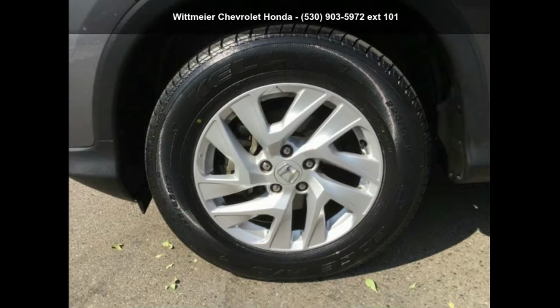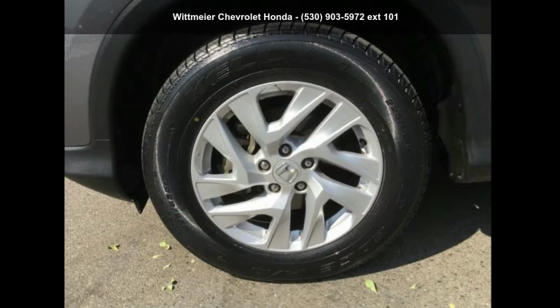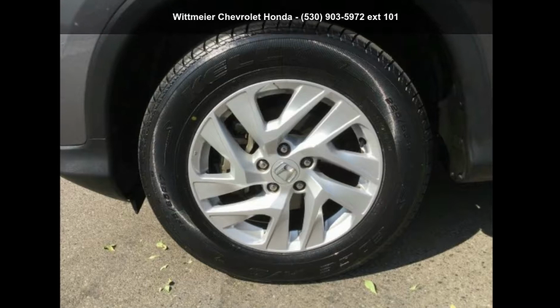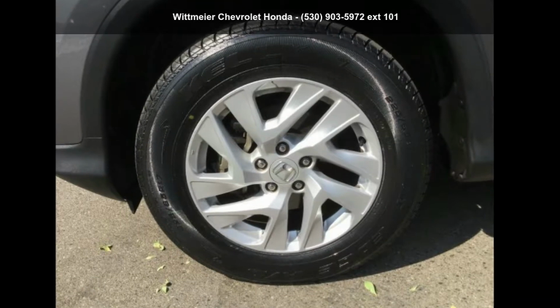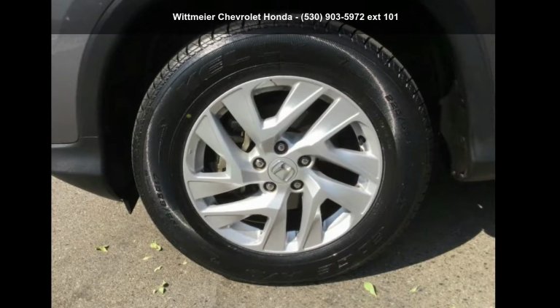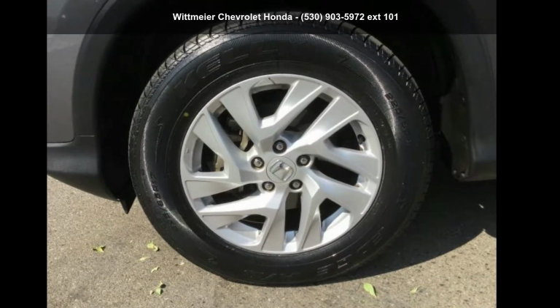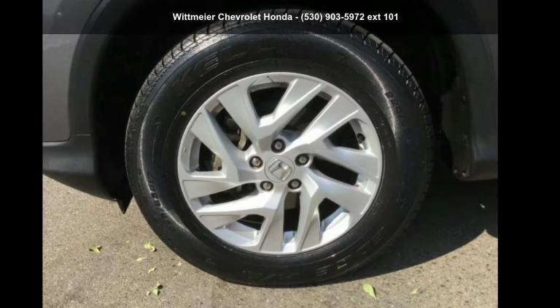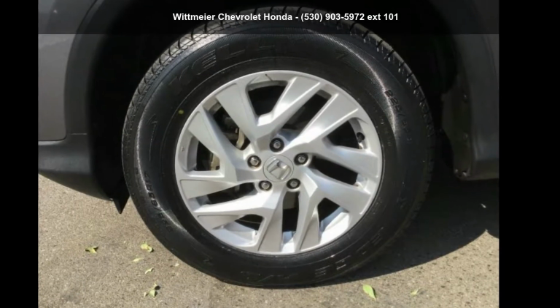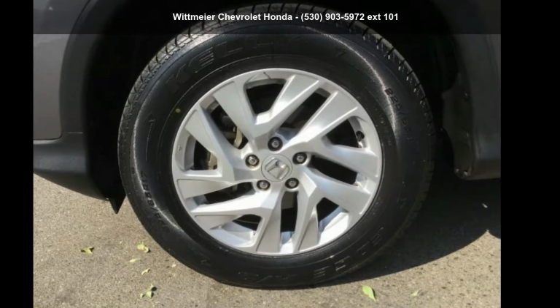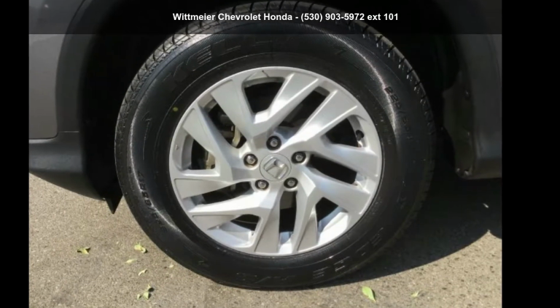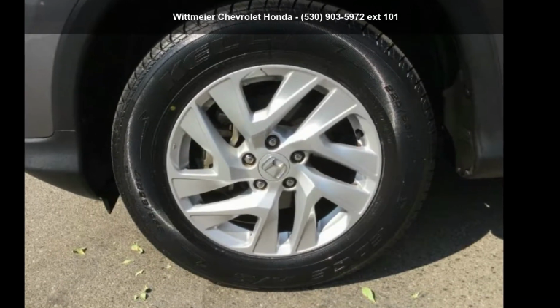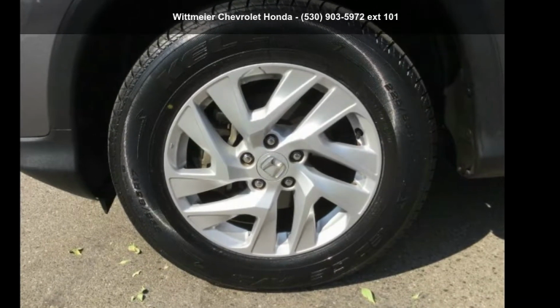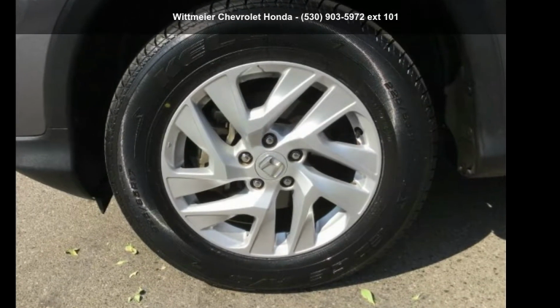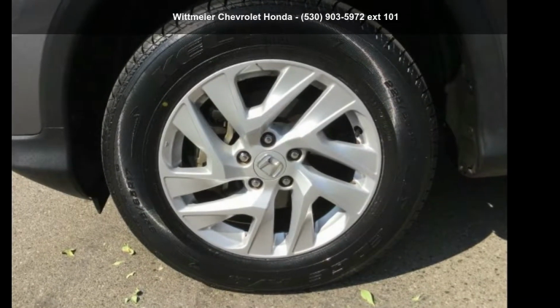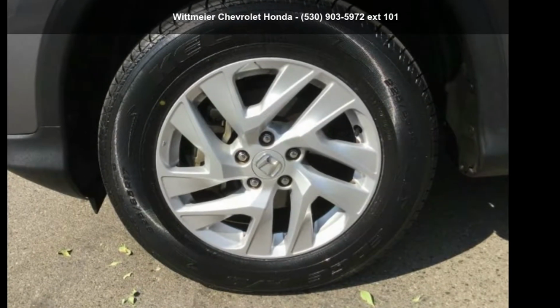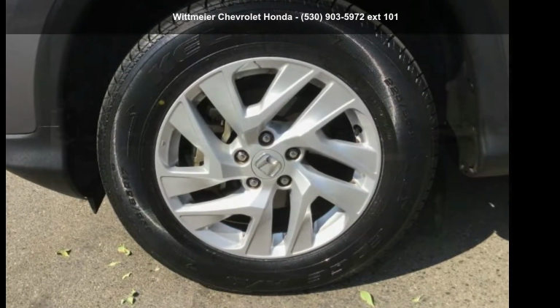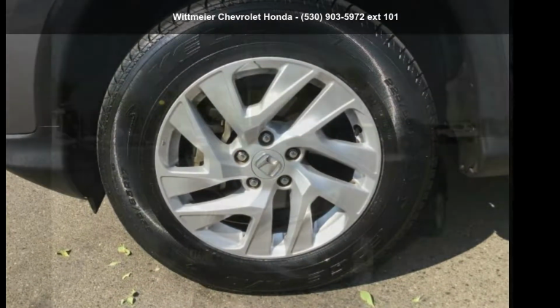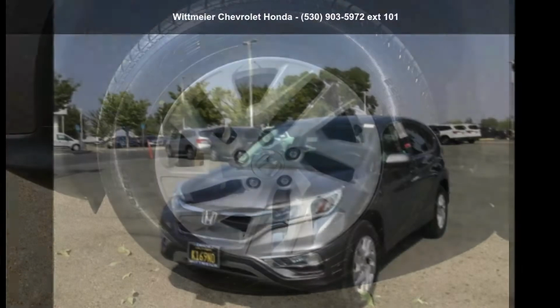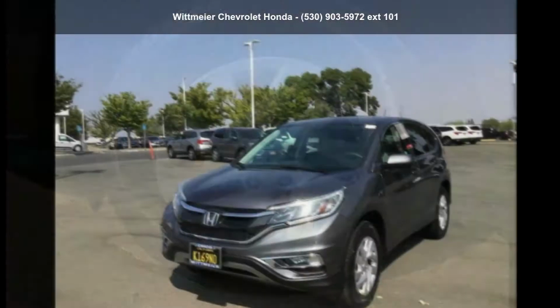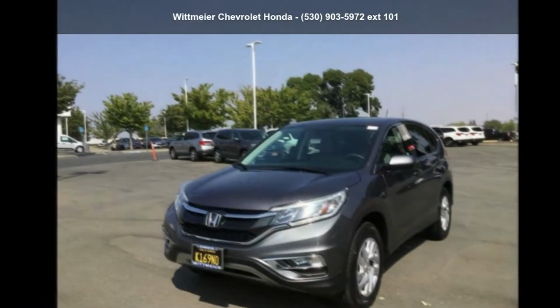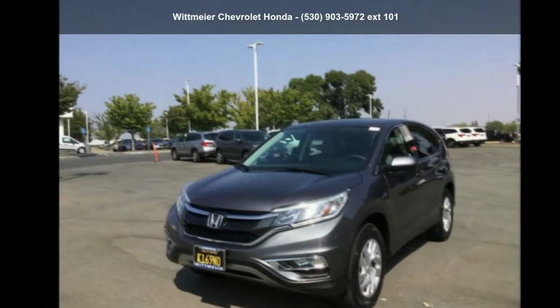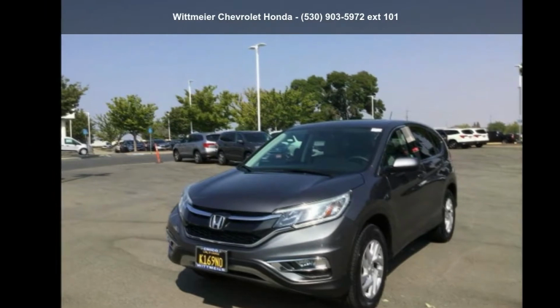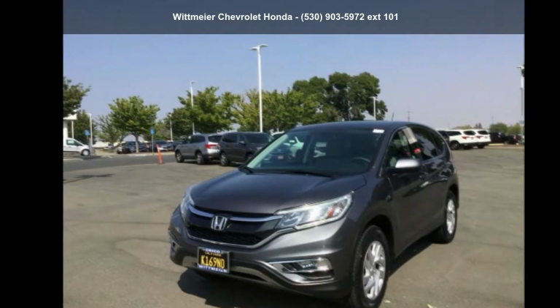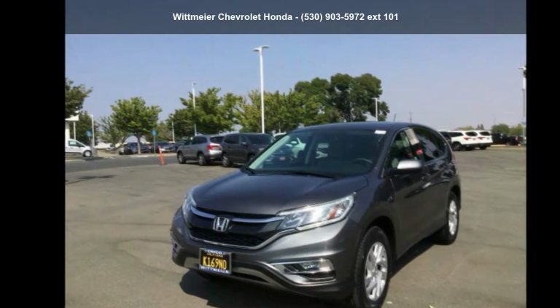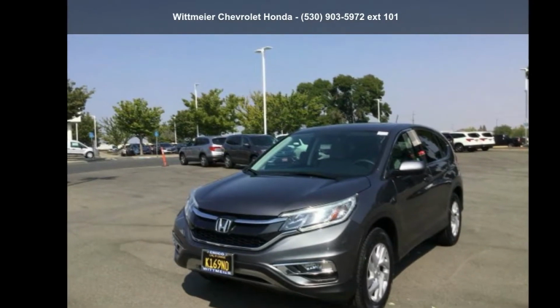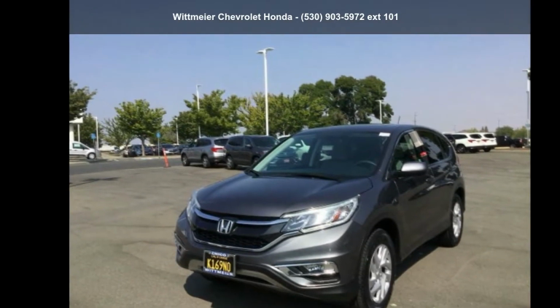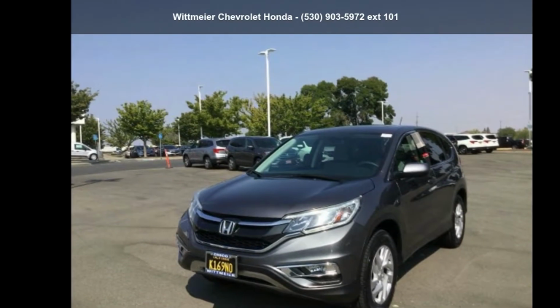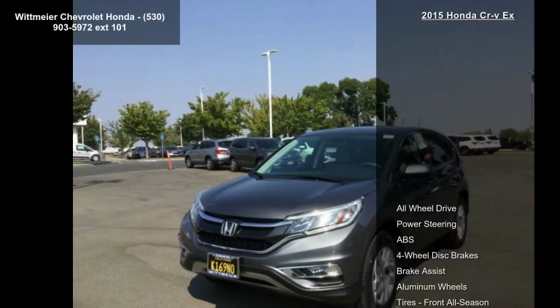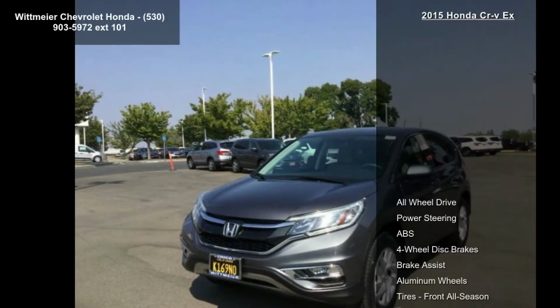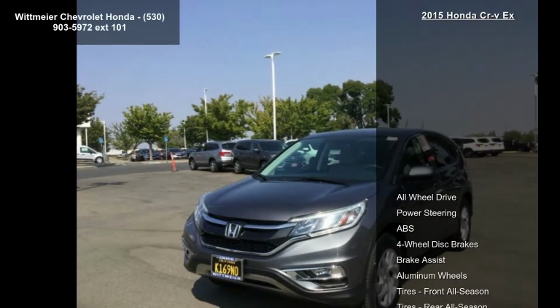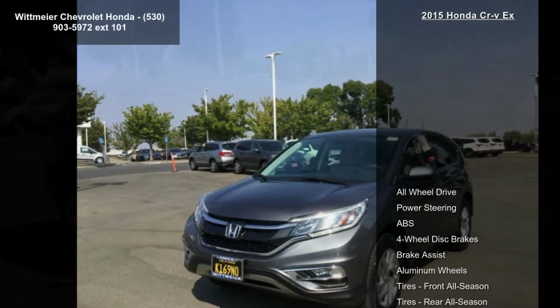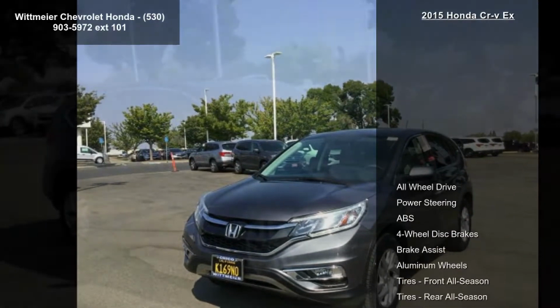Step into the Honda 2015 CR-V. If you are looking for an automobile with great features, look no further.